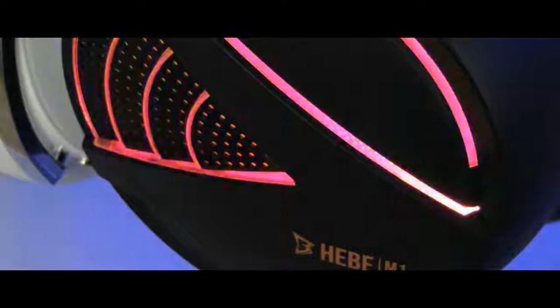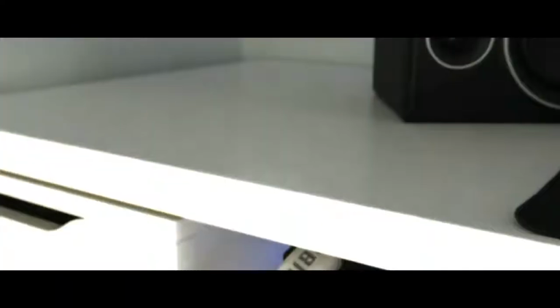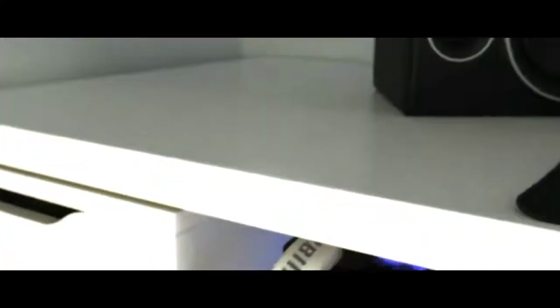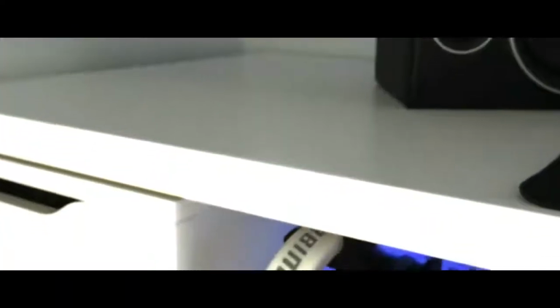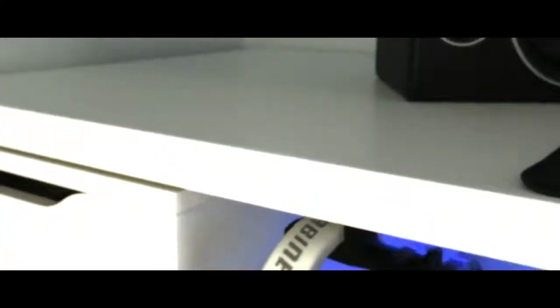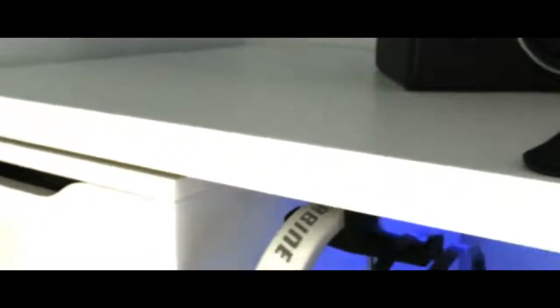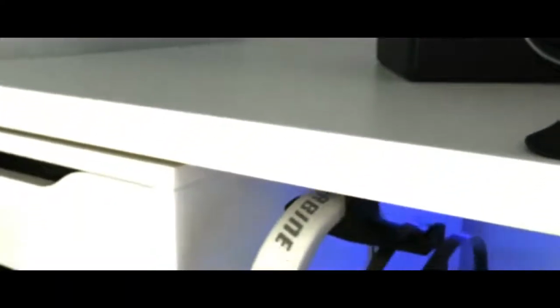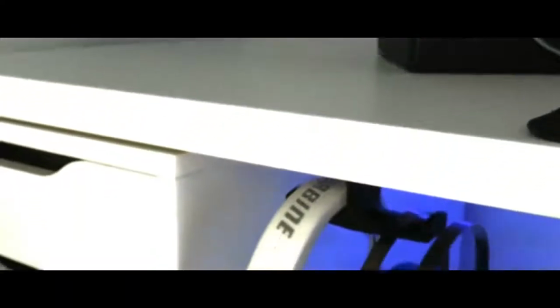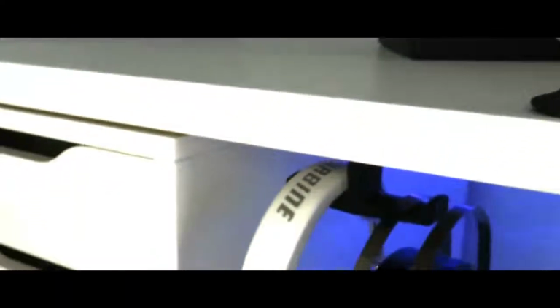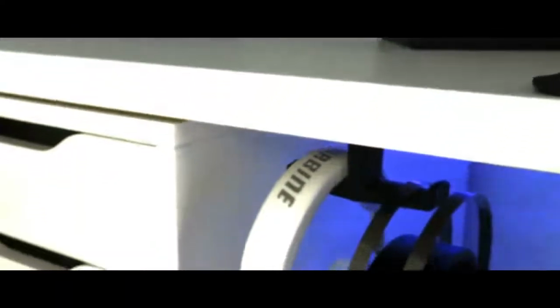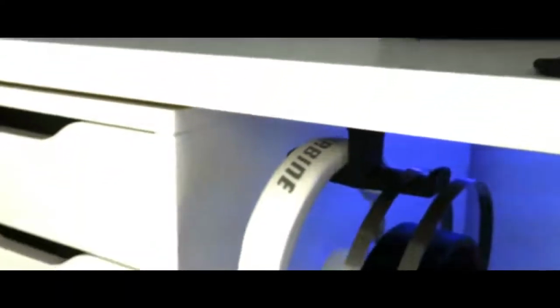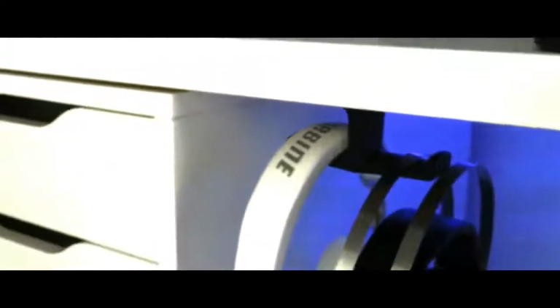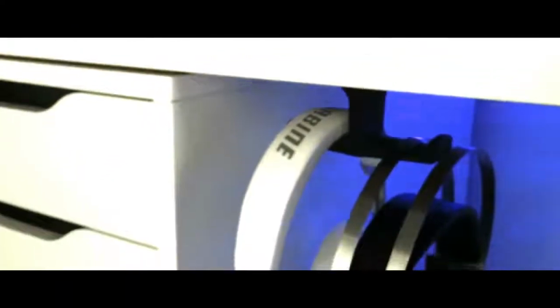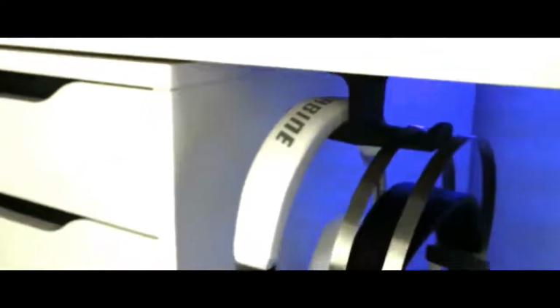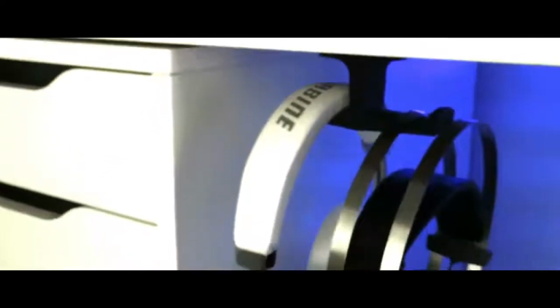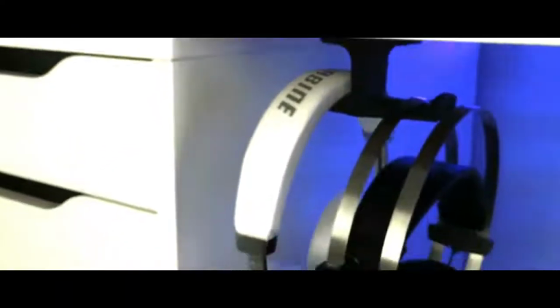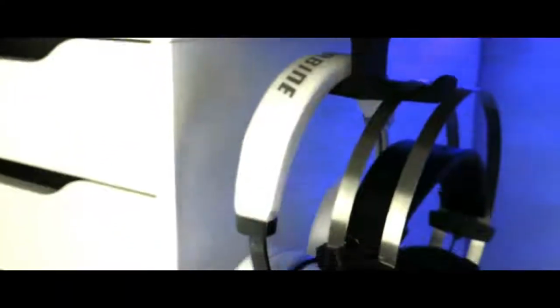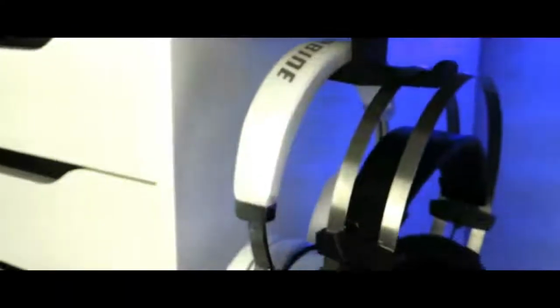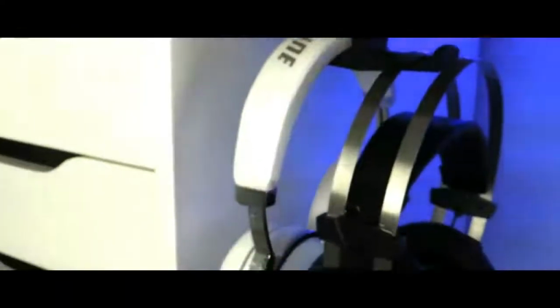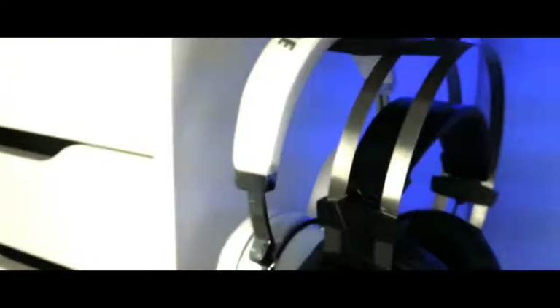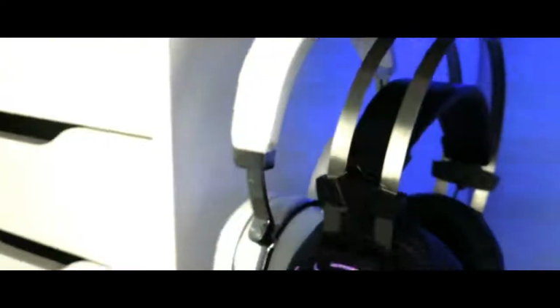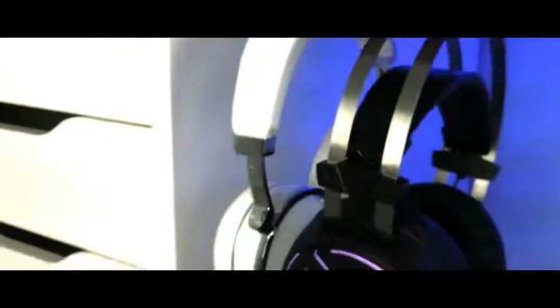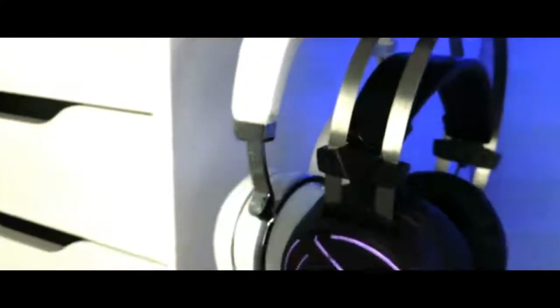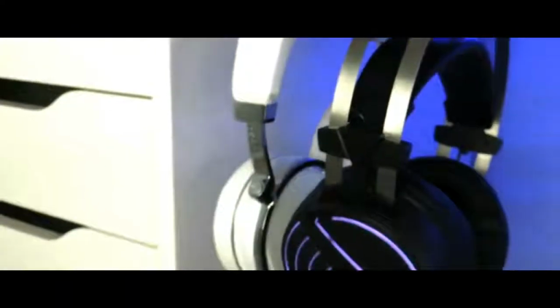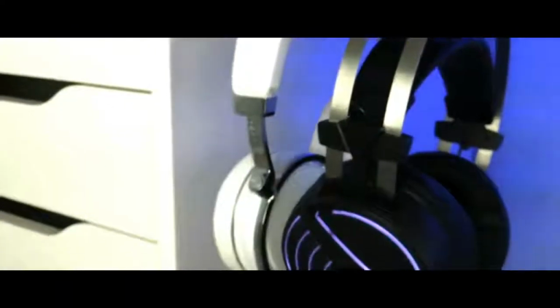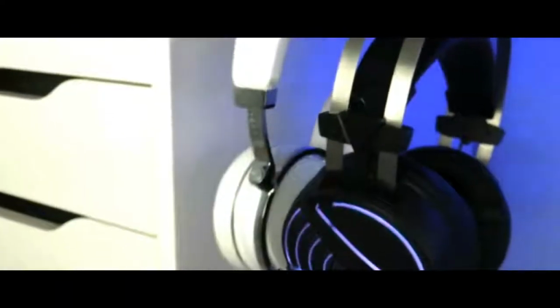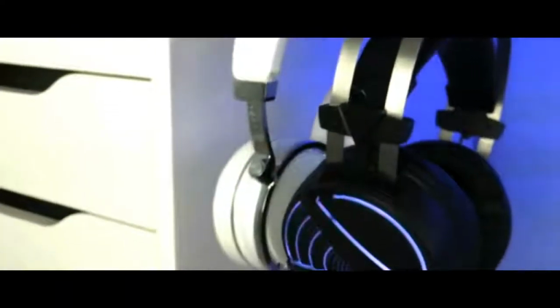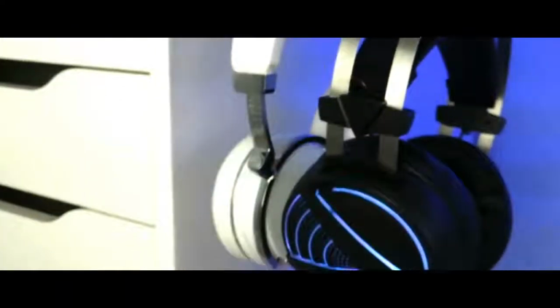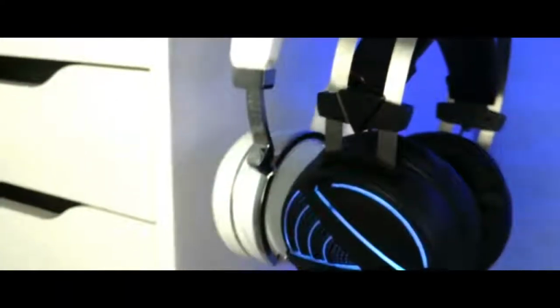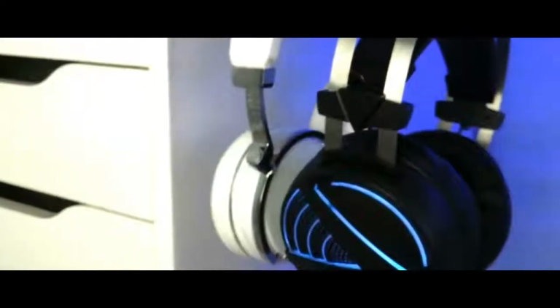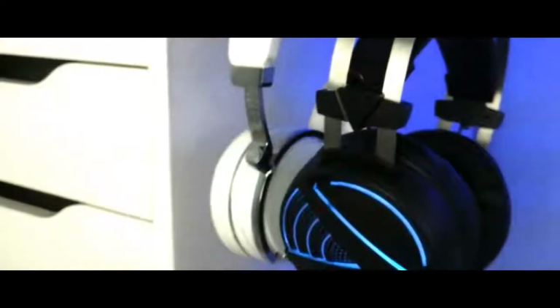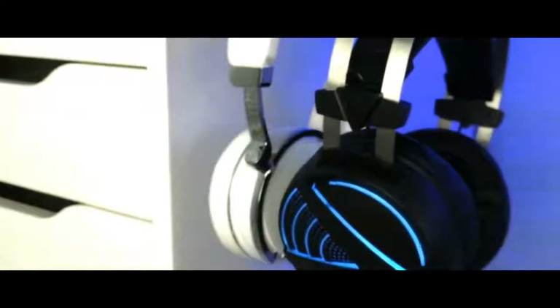What's up guys, today I'm going to be reviewing the Gamdias Hebe M1 RGB gaming headset.